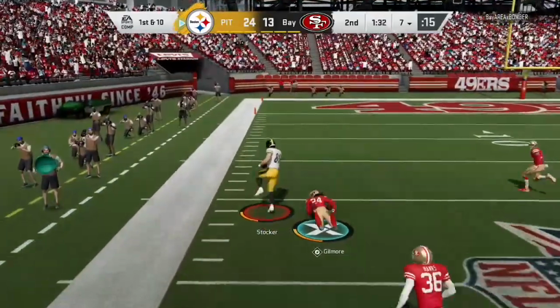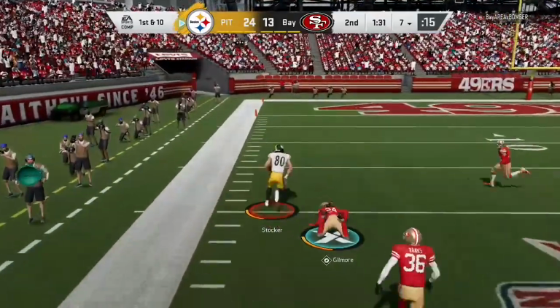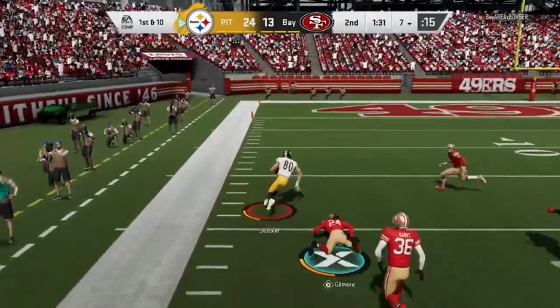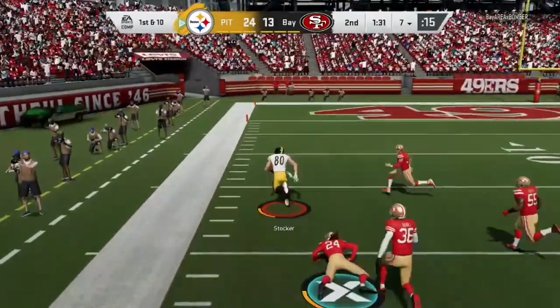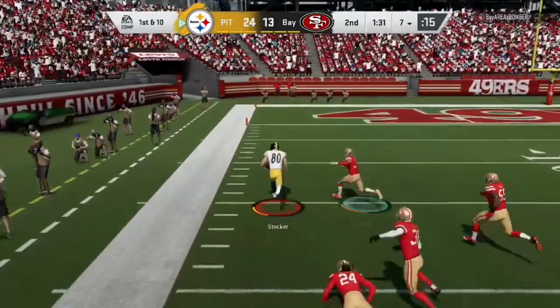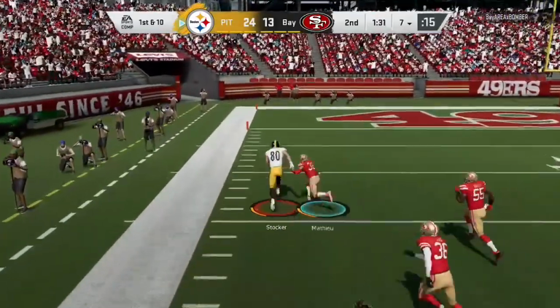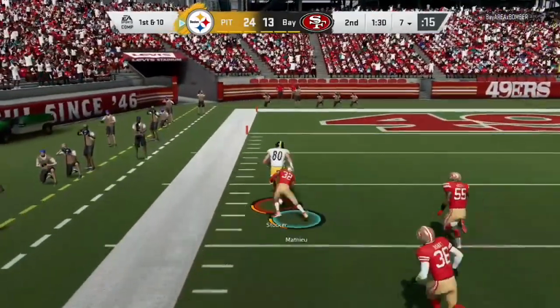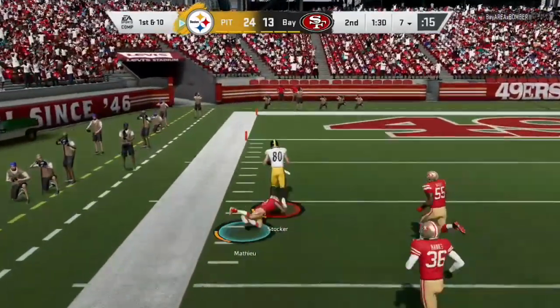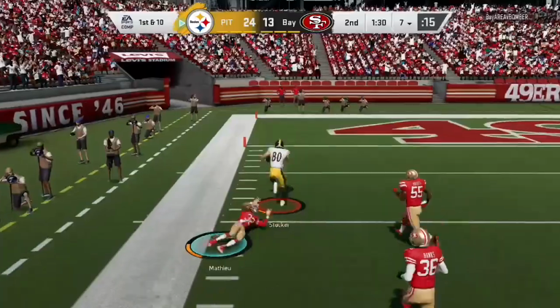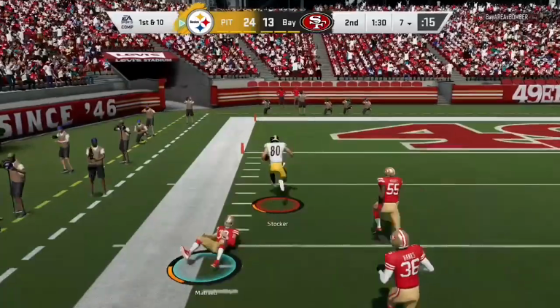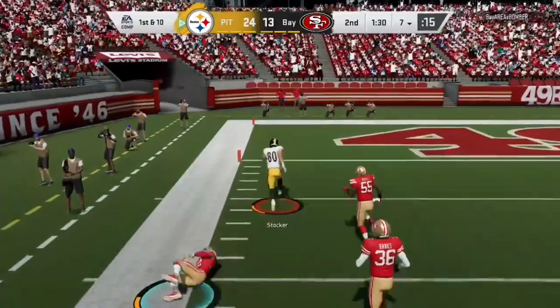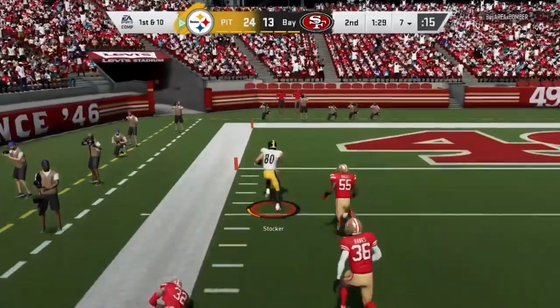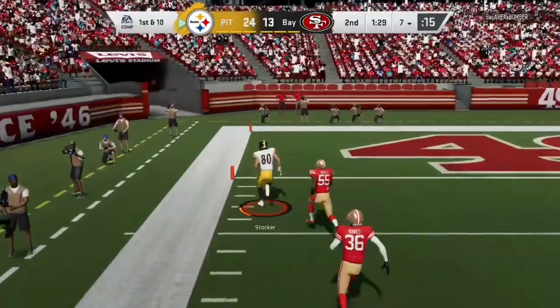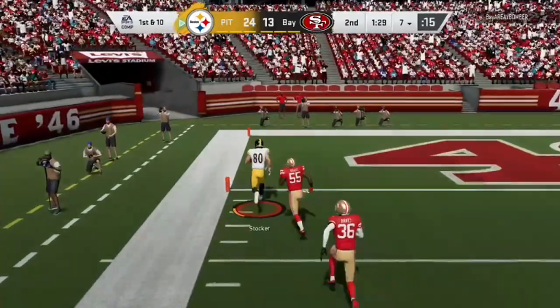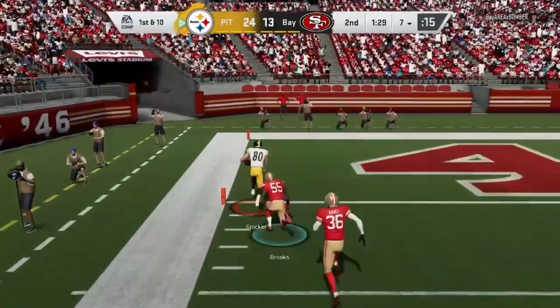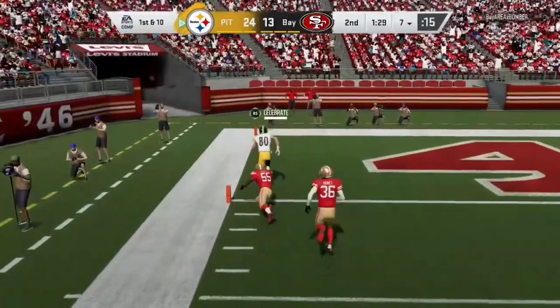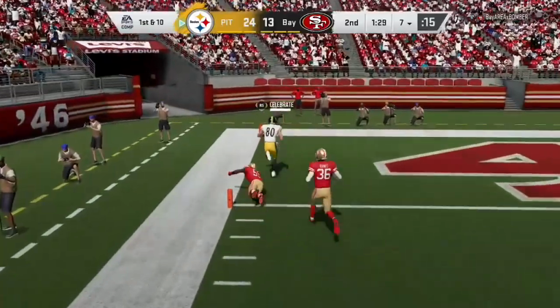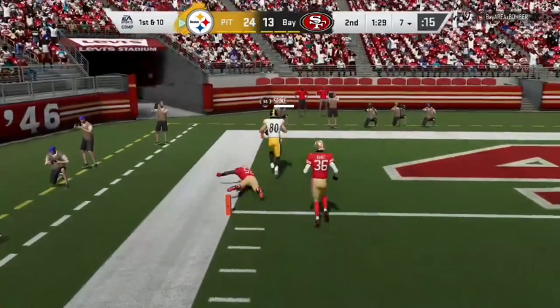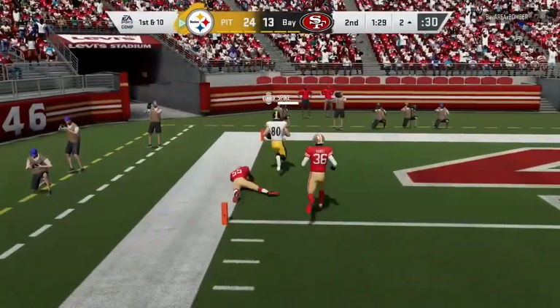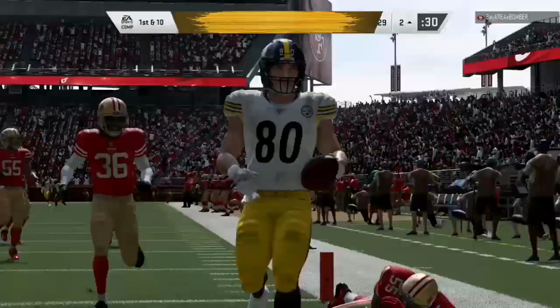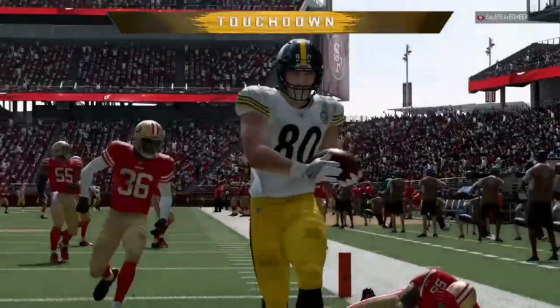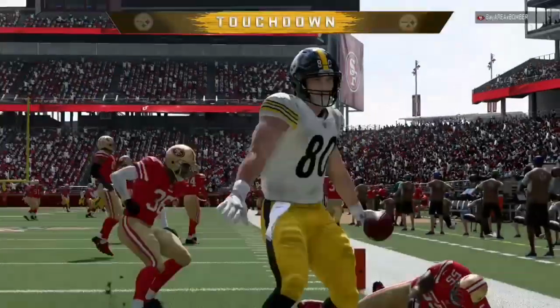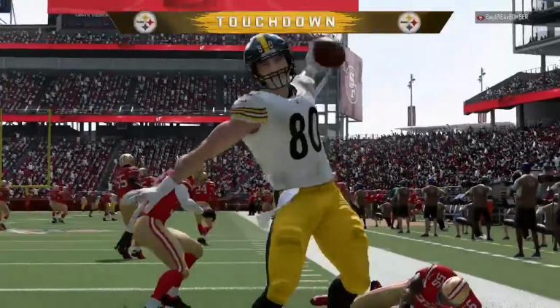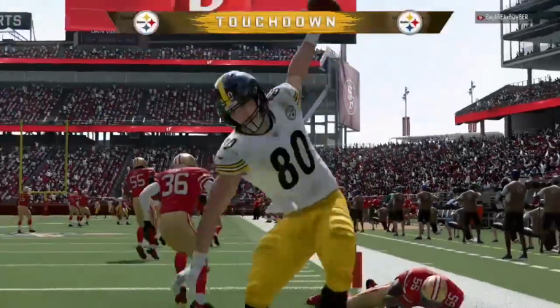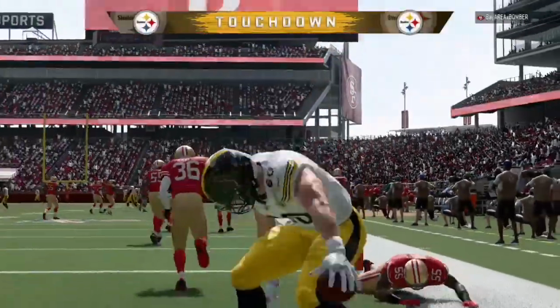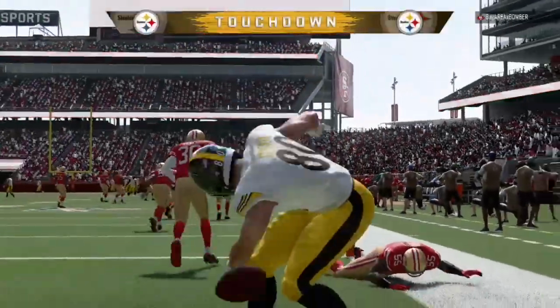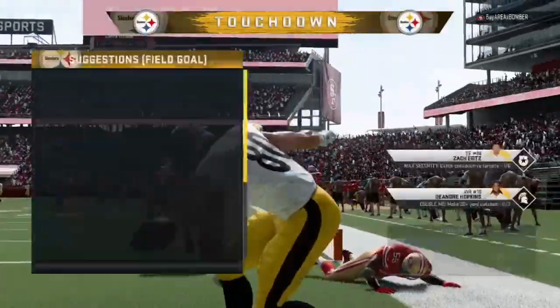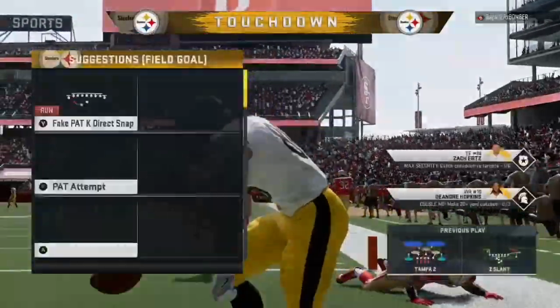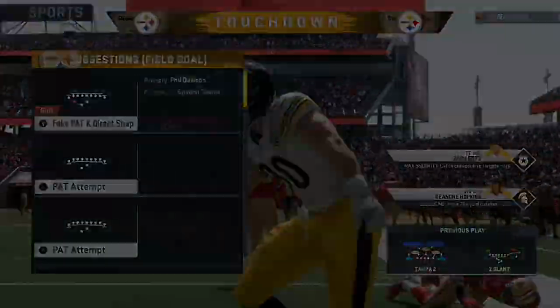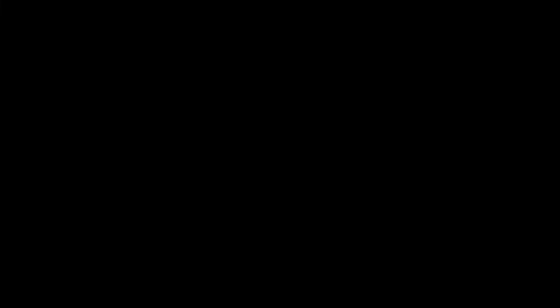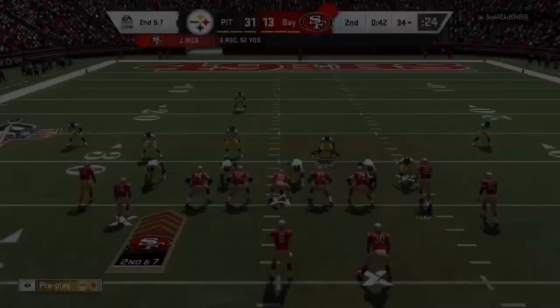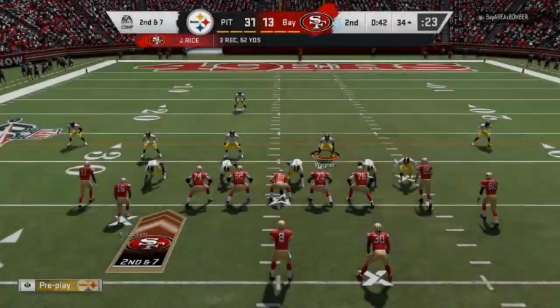Another miss. Still on his feet. And into the end zone. Touchdown.